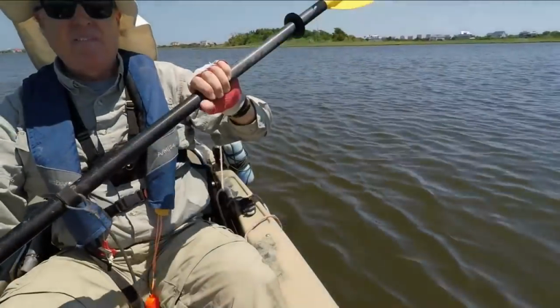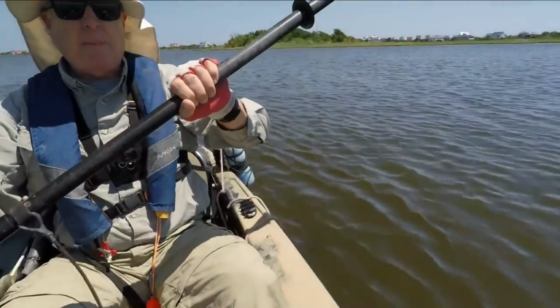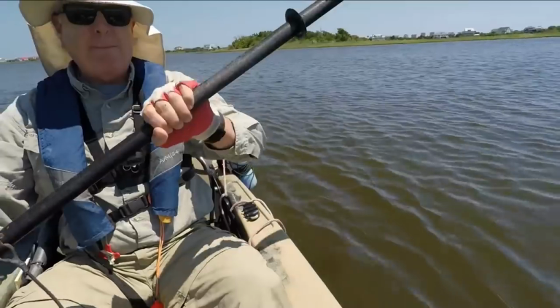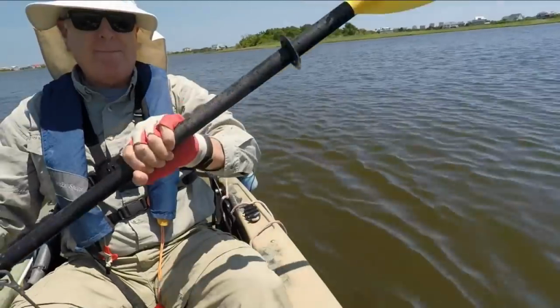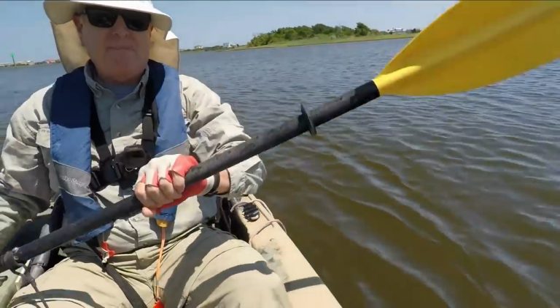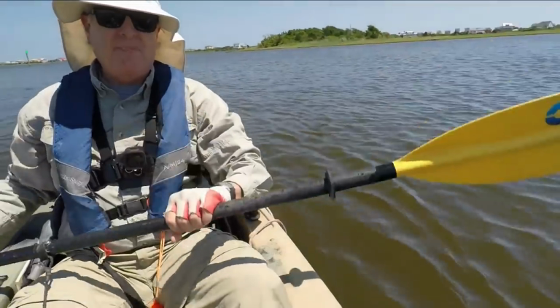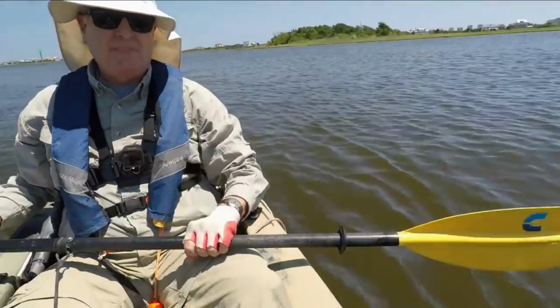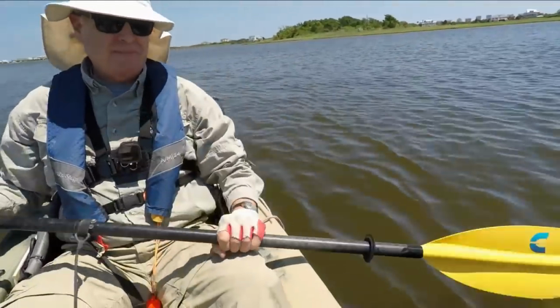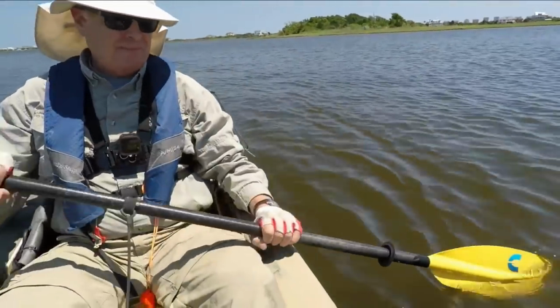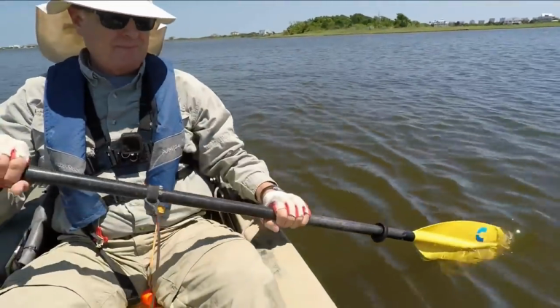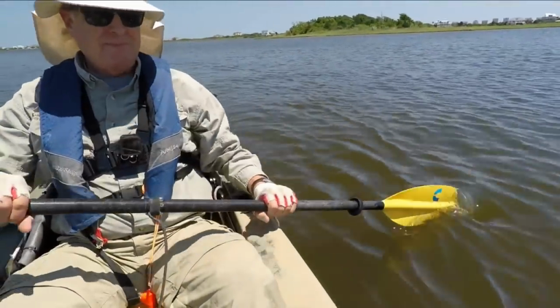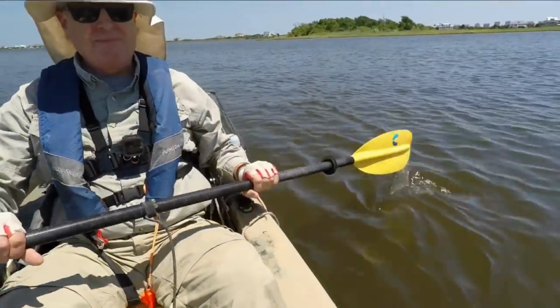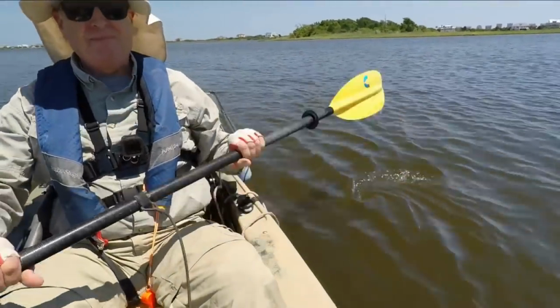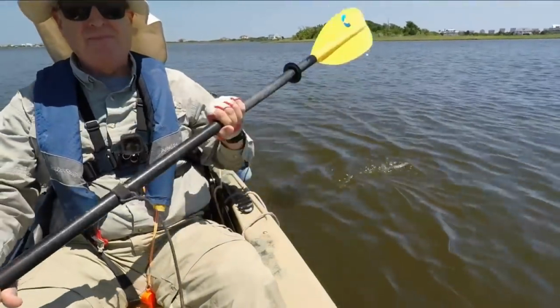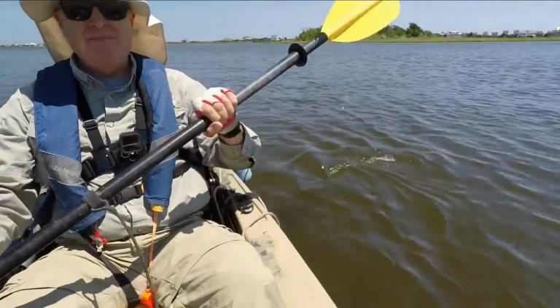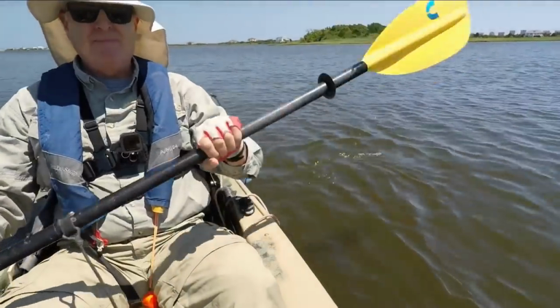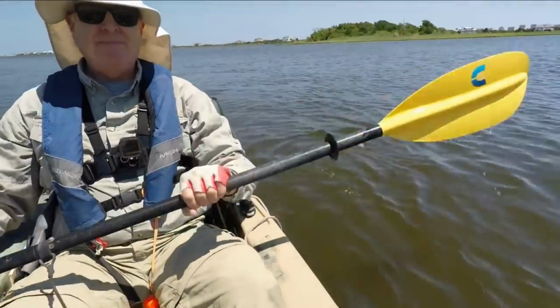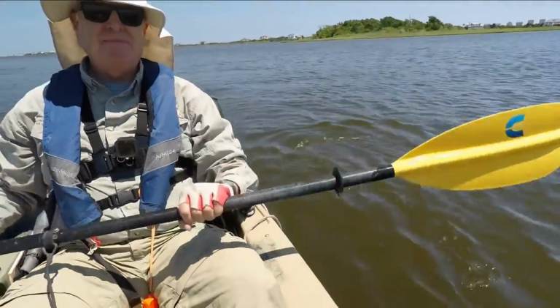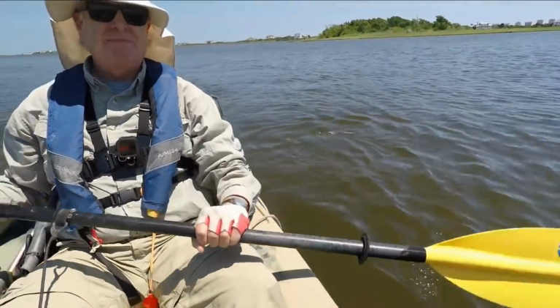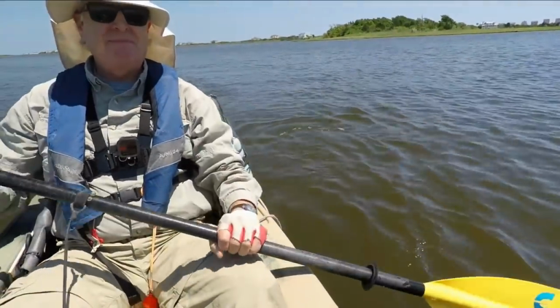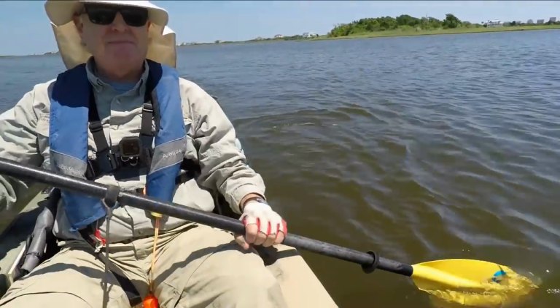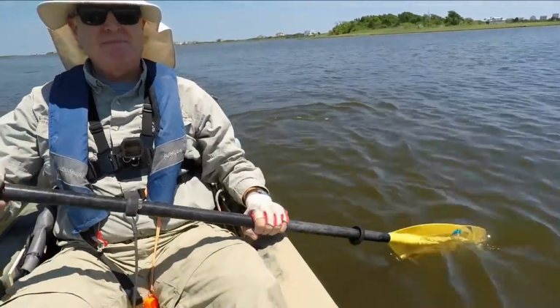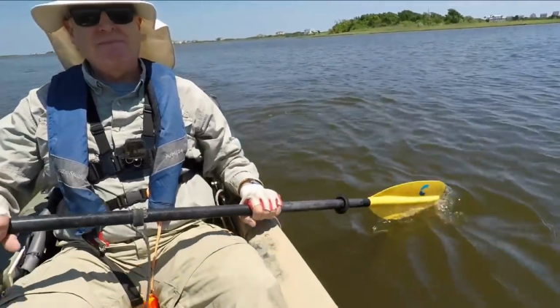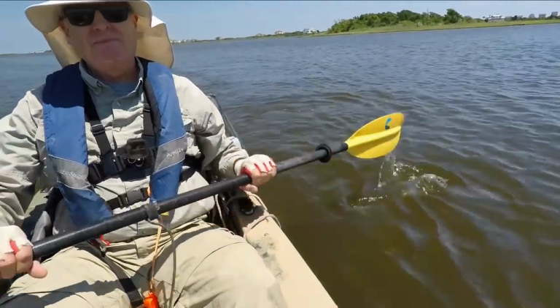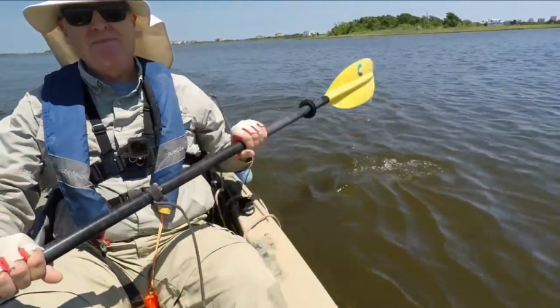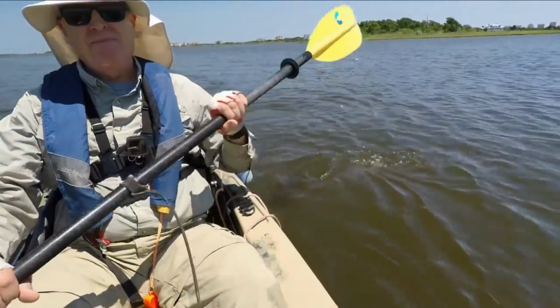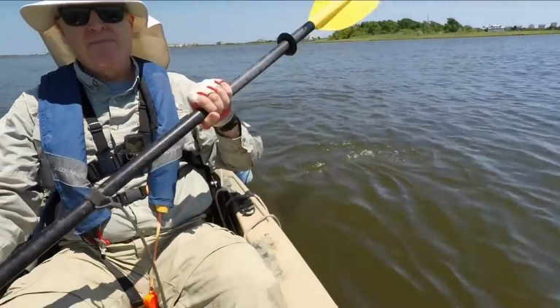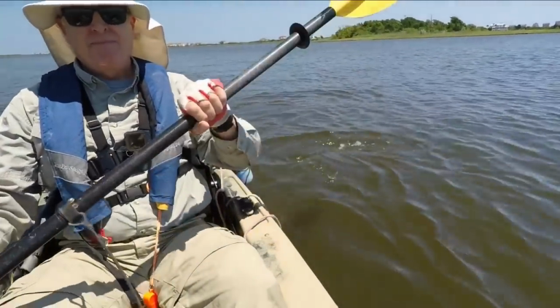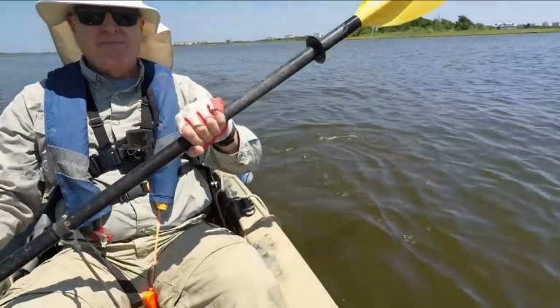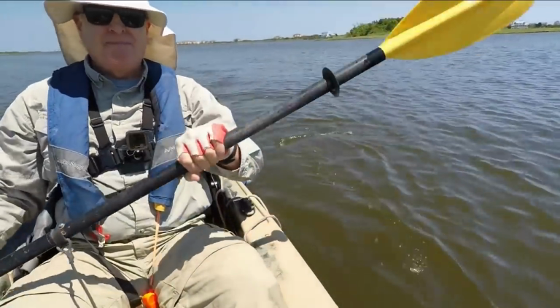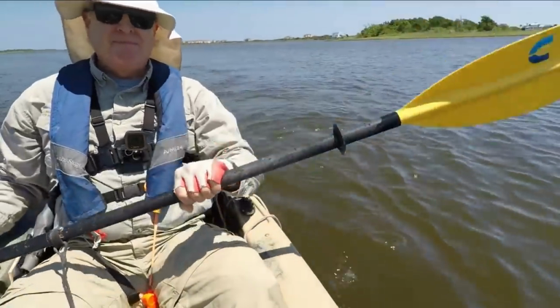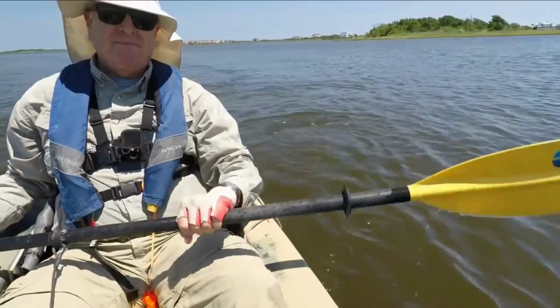Here's what it looked like after I fixed it, and you can see I don't have a problem any longer.